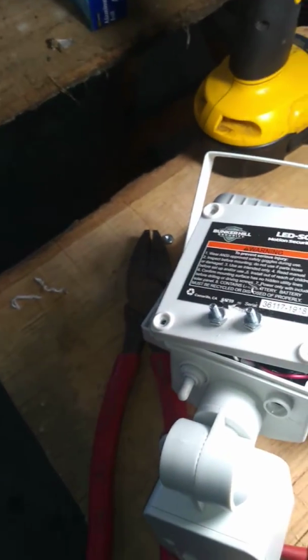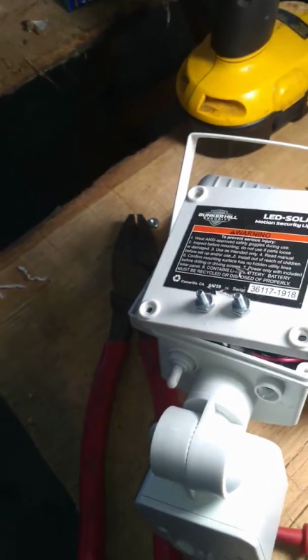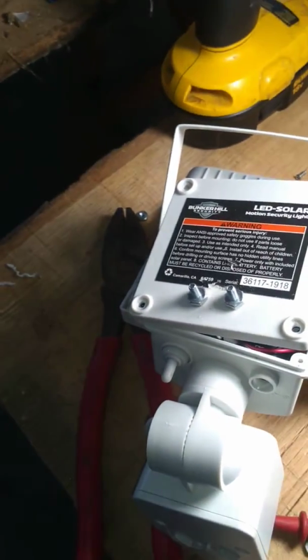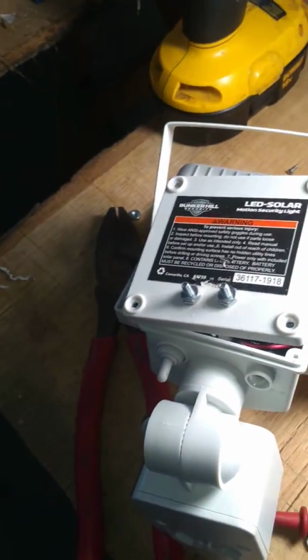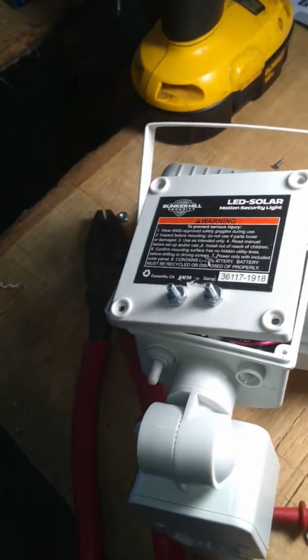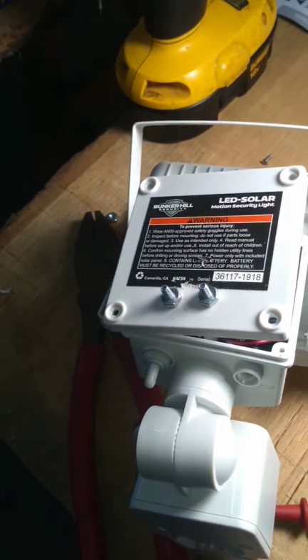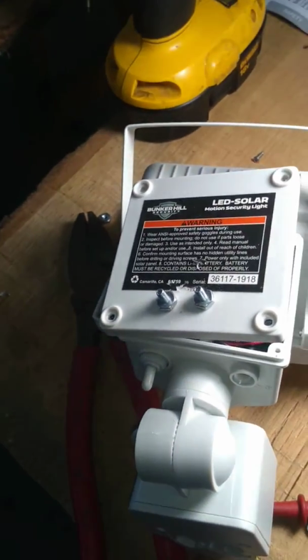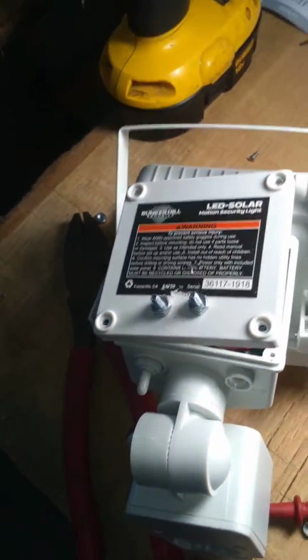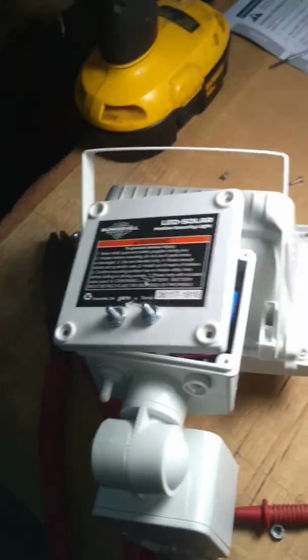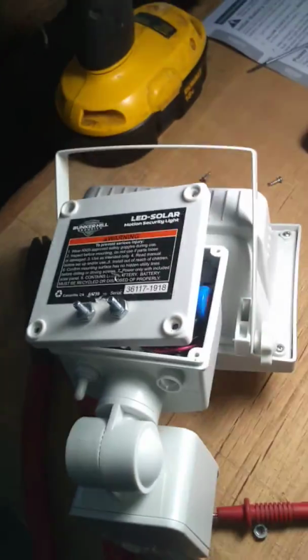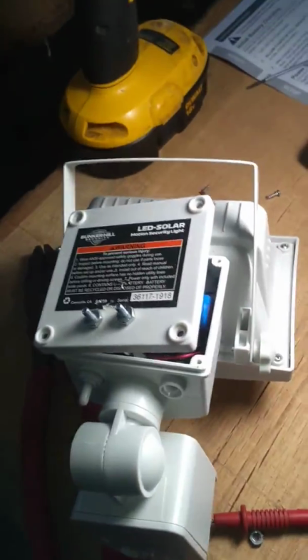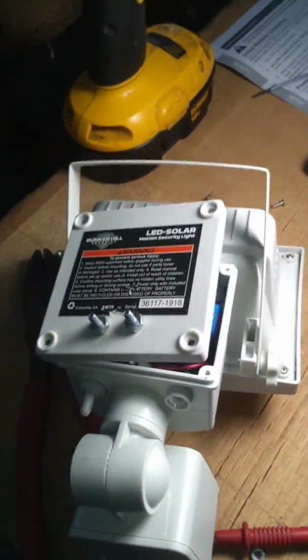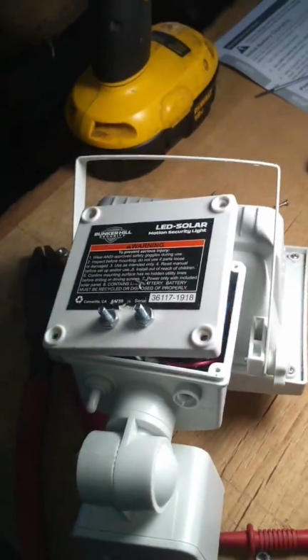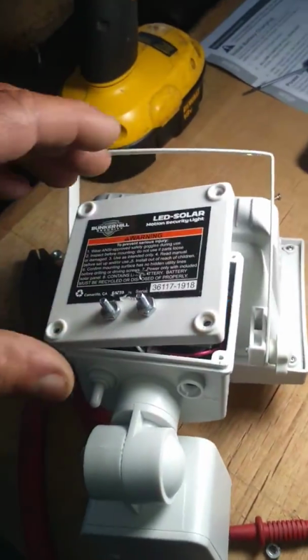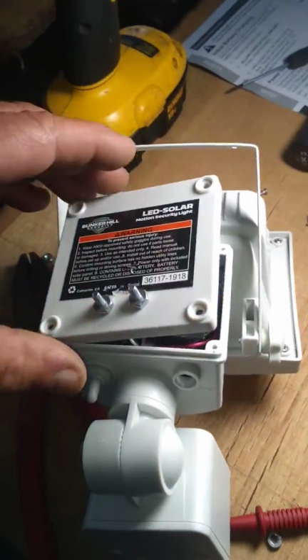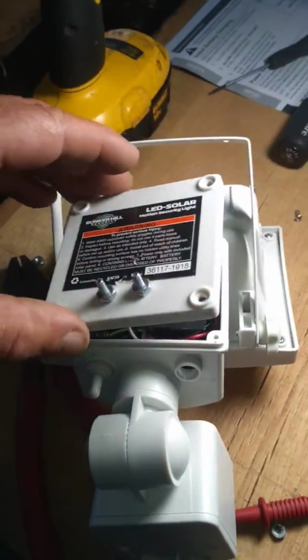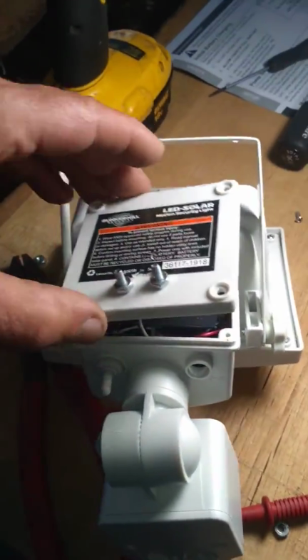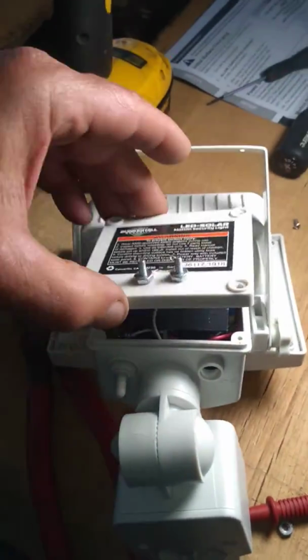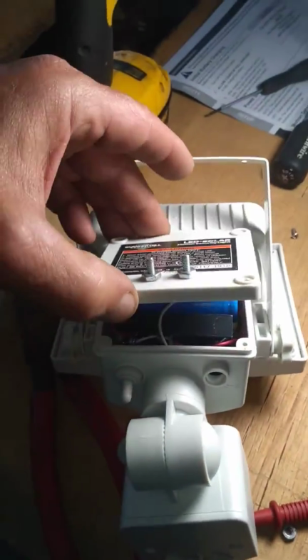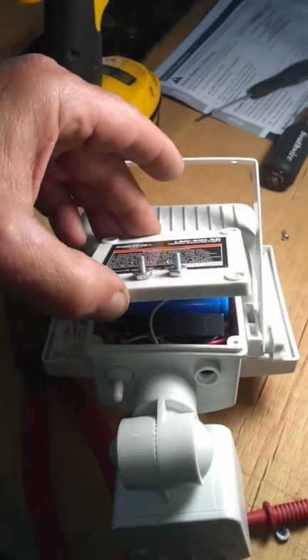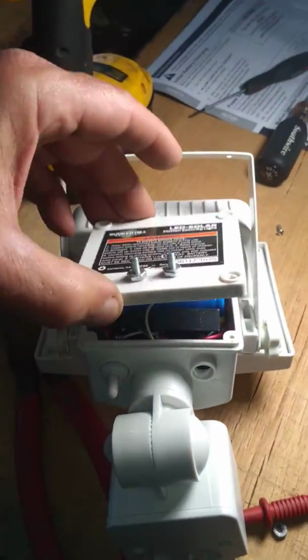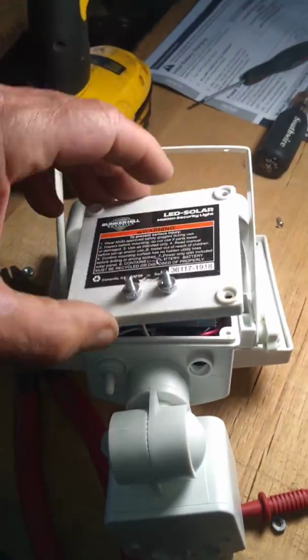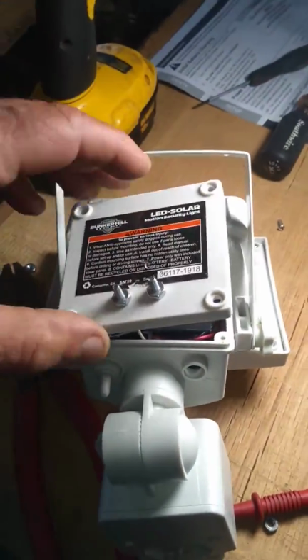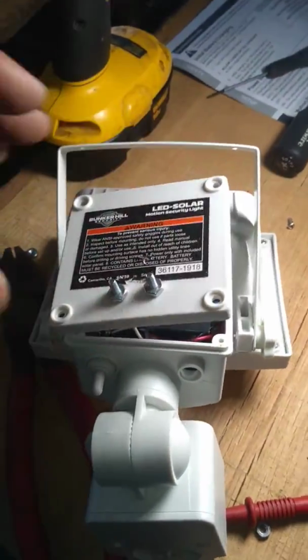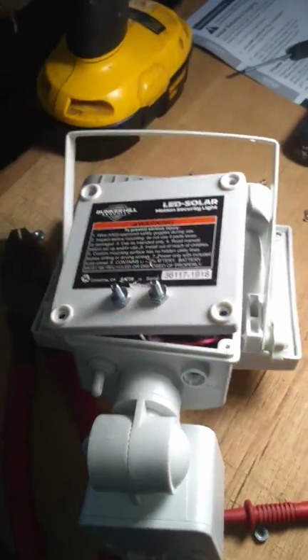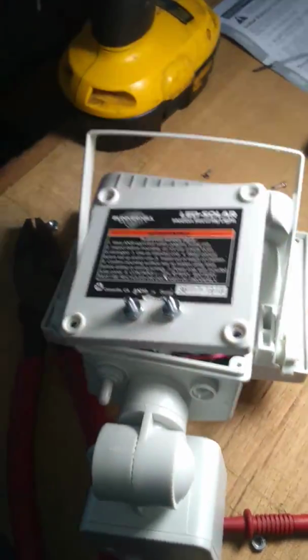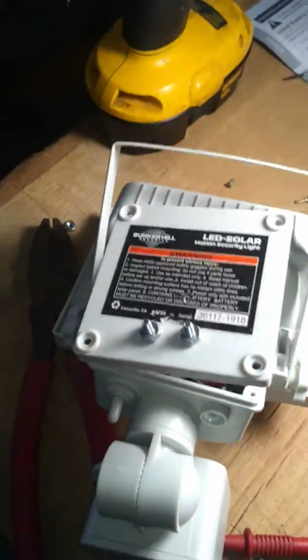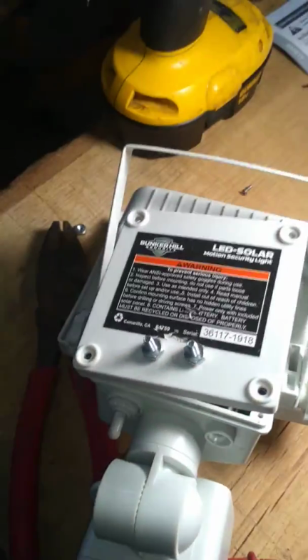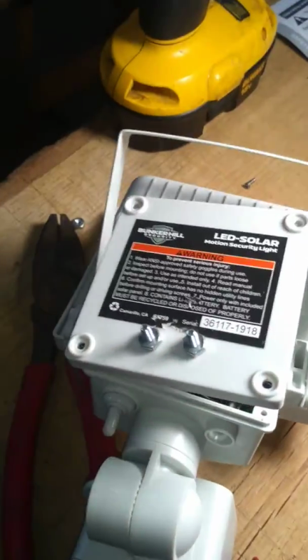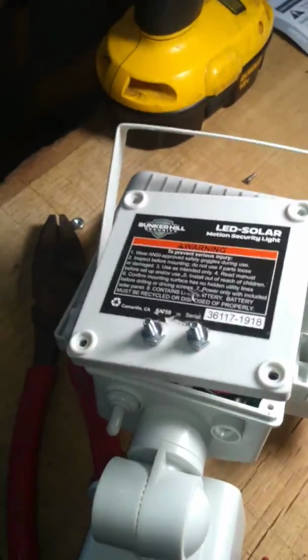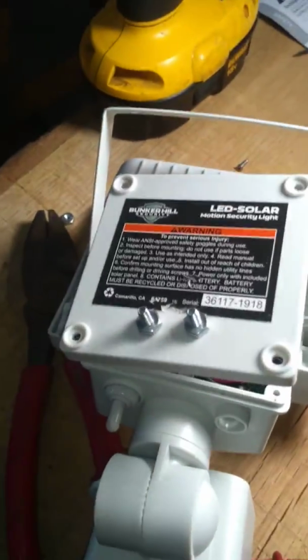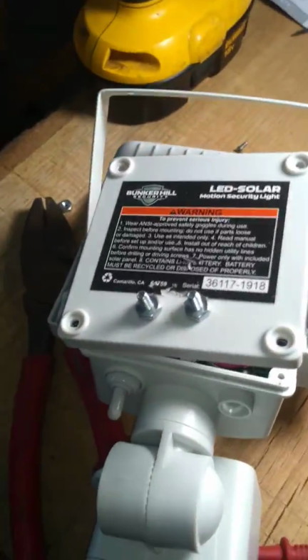So anyway, this is how to modify it. Hope you enjoyed it.